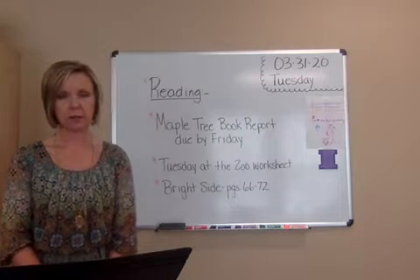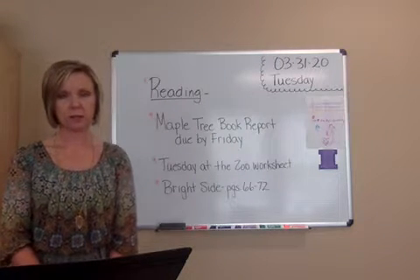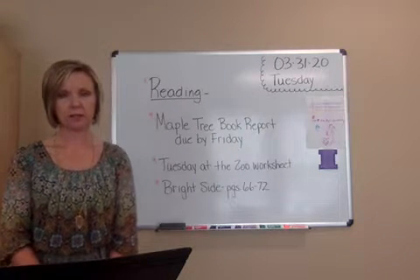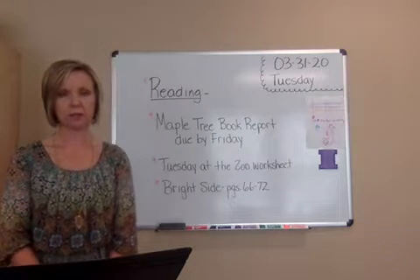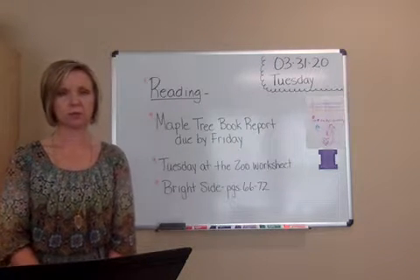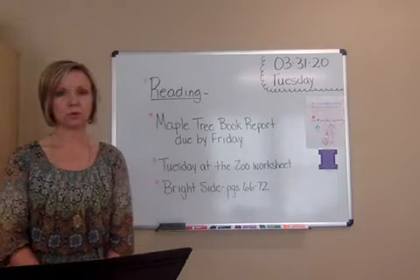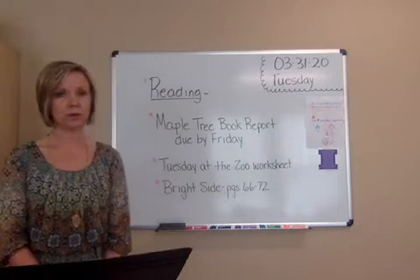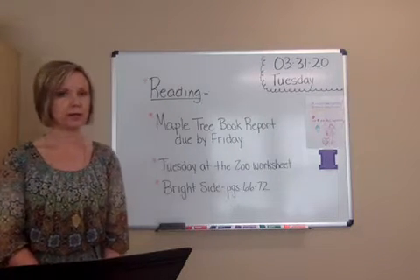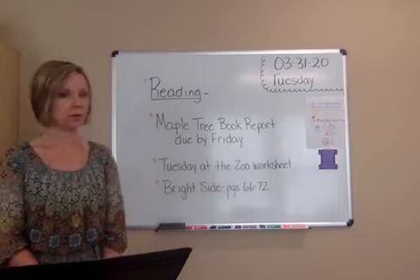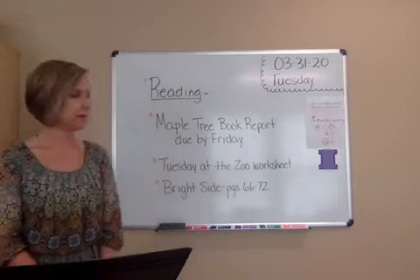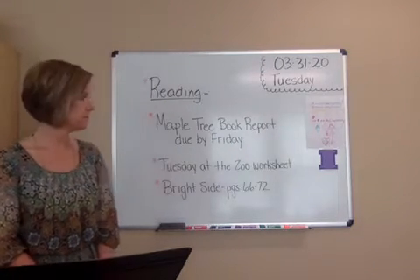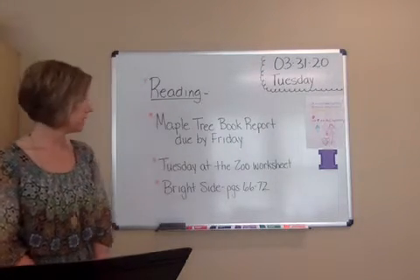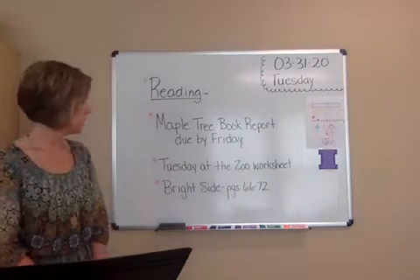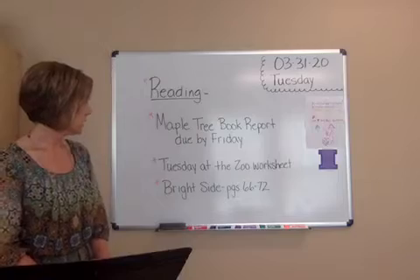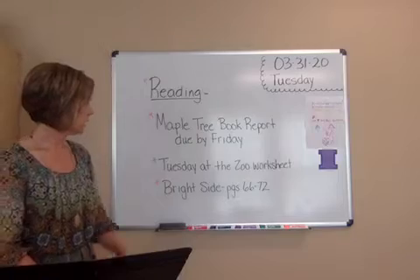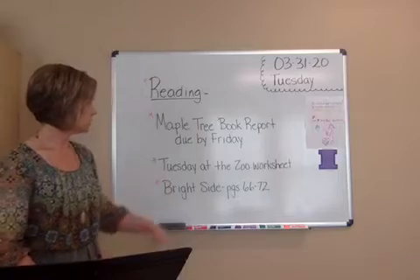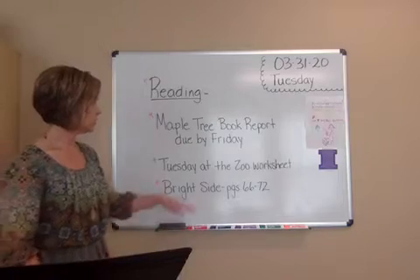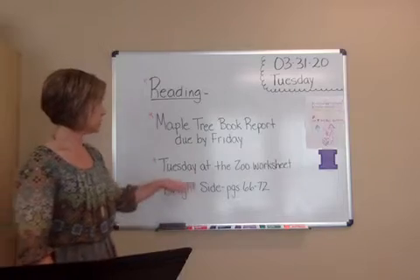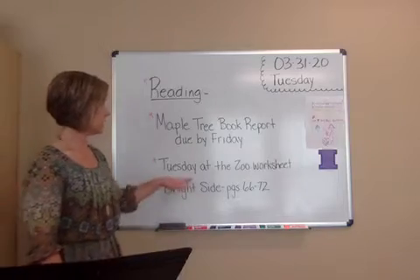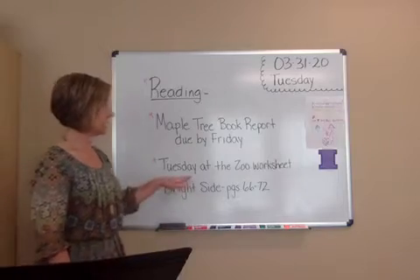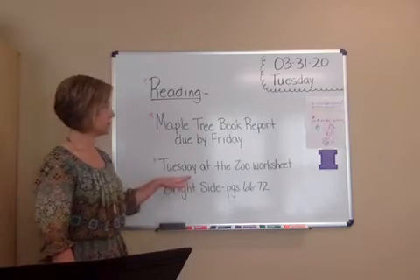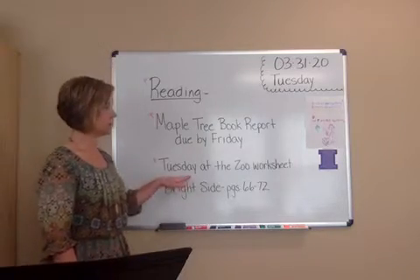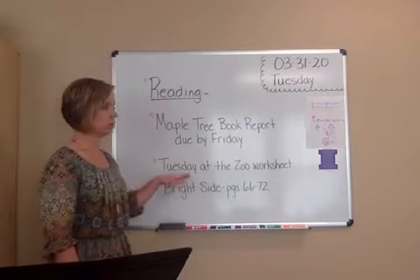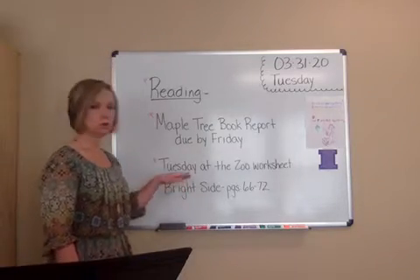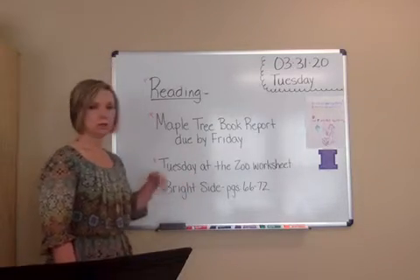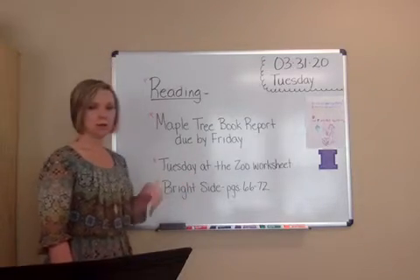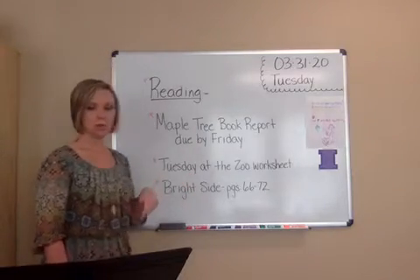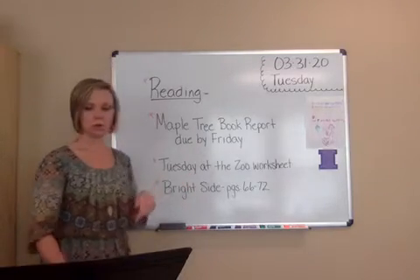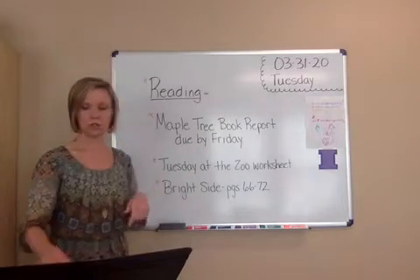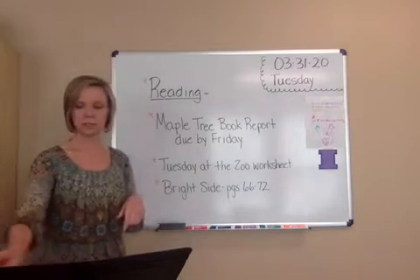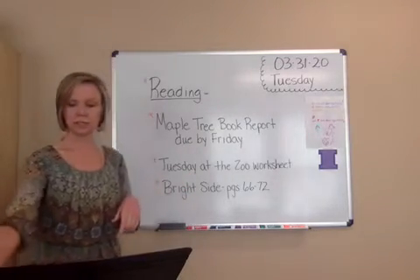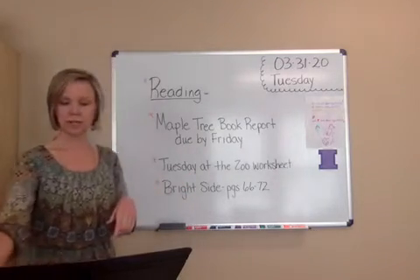You need to go ahead and get those graded. Tuesday at the Zoo — you need that worksheet today.